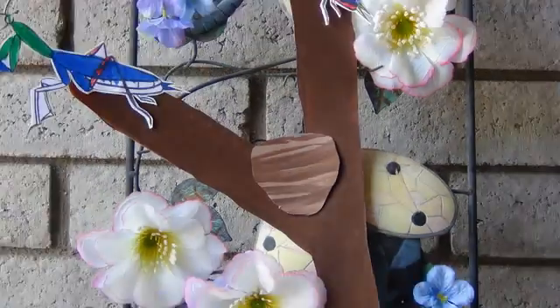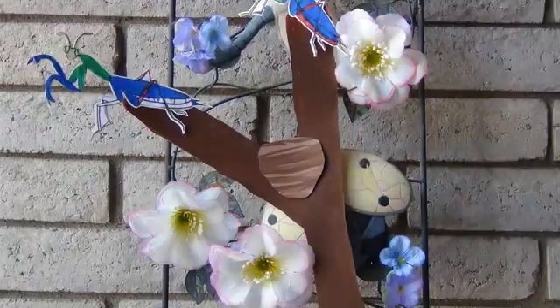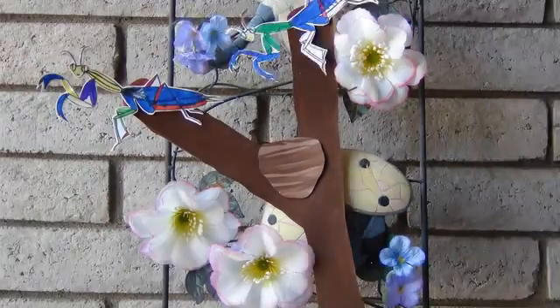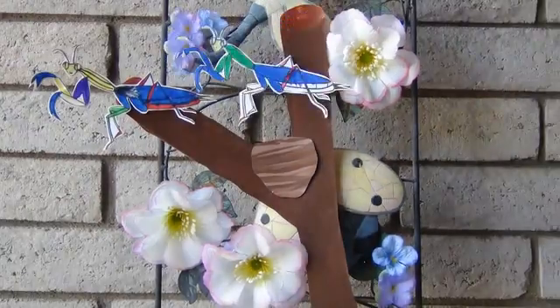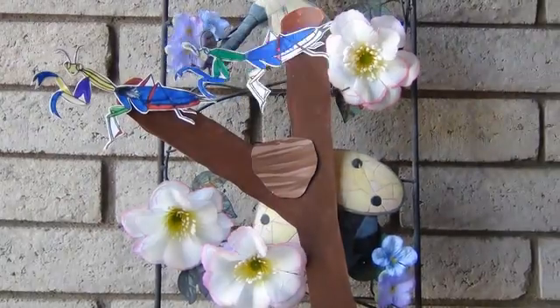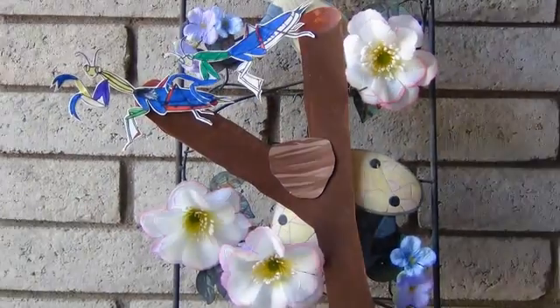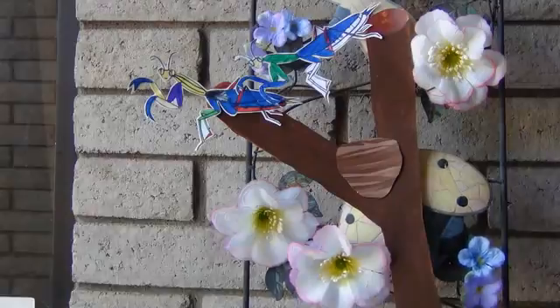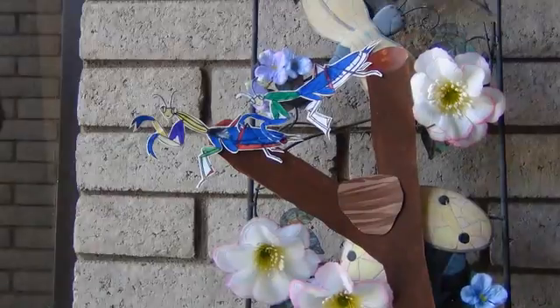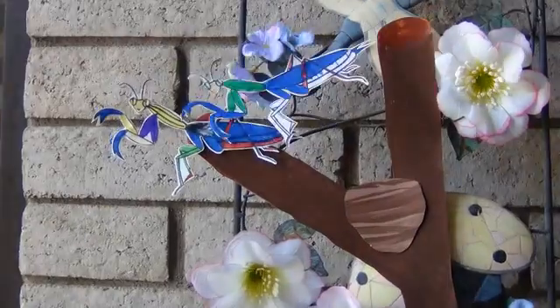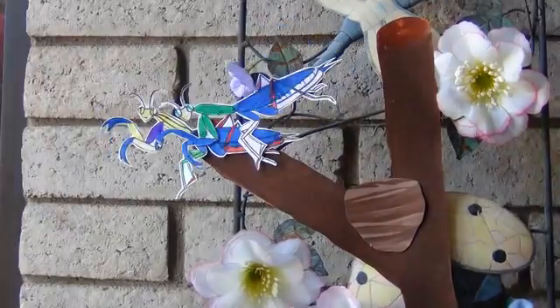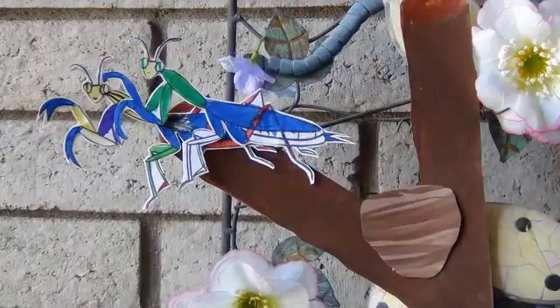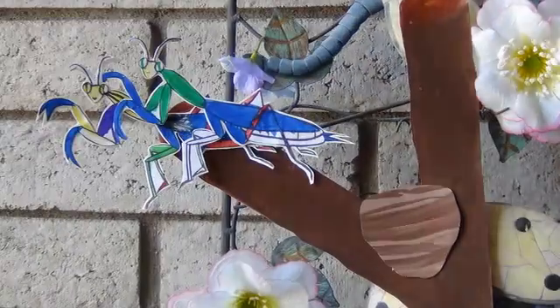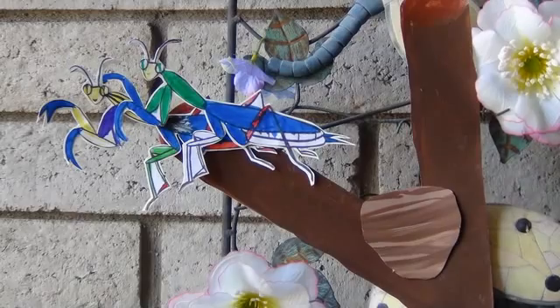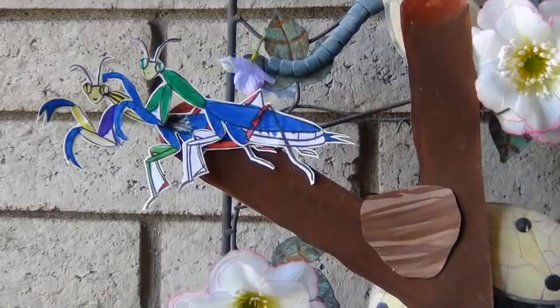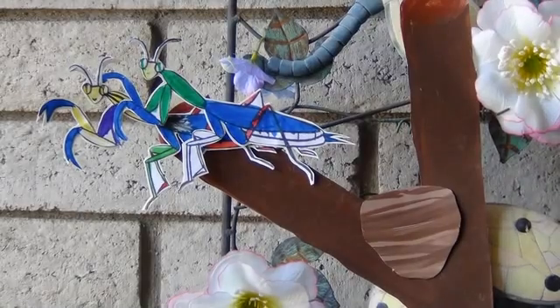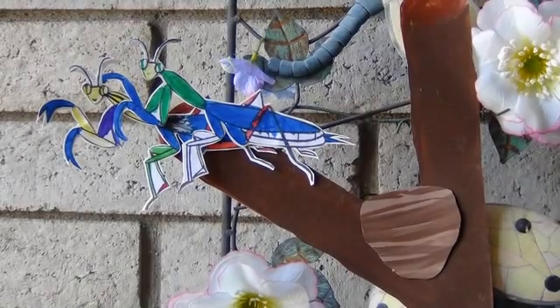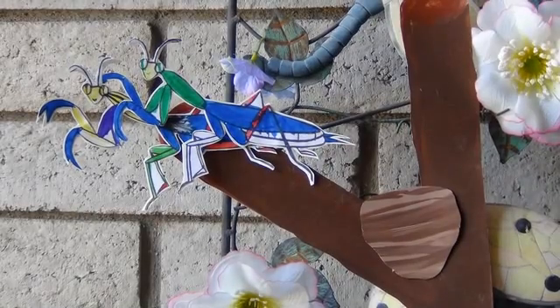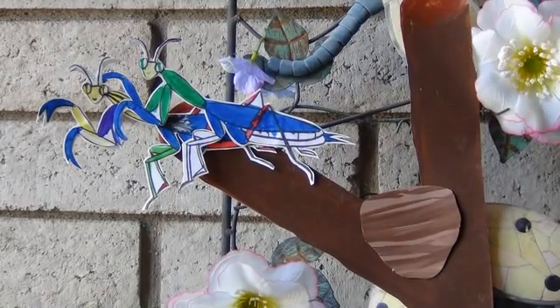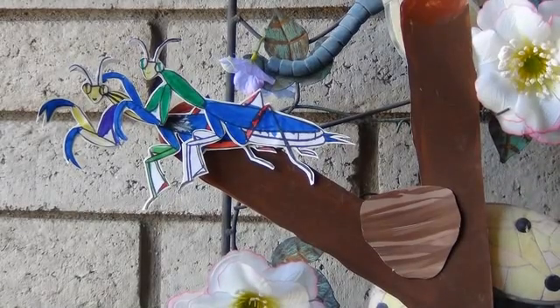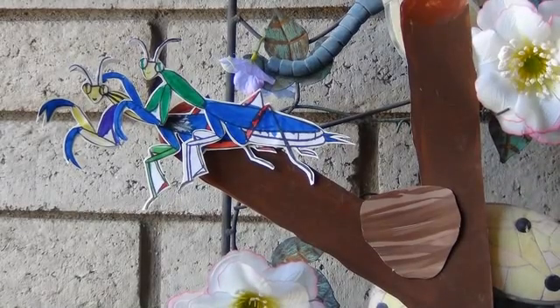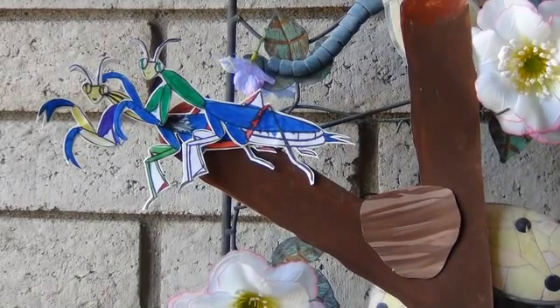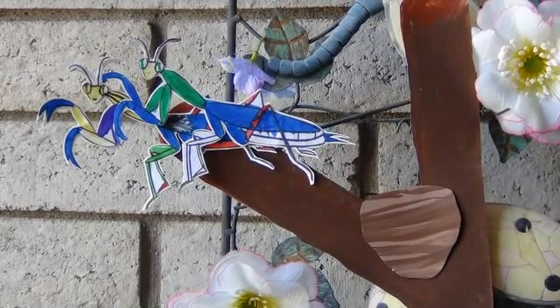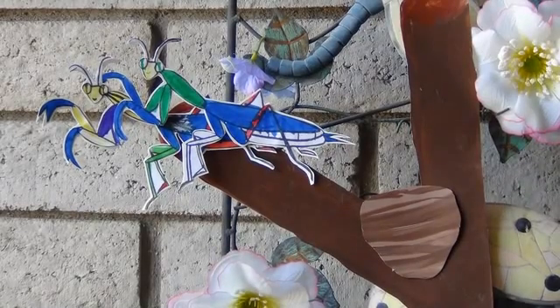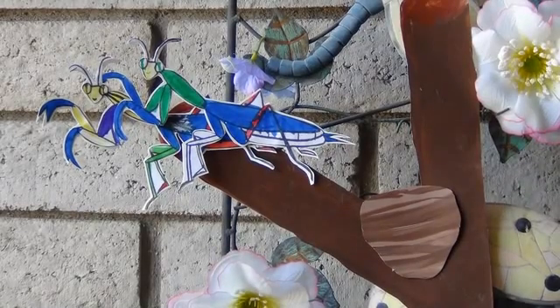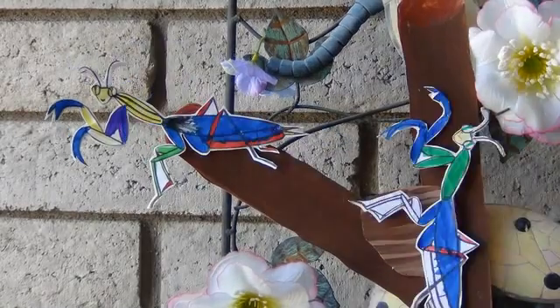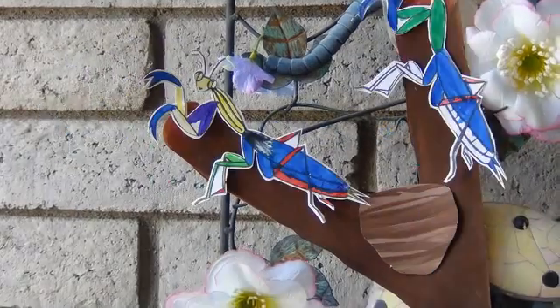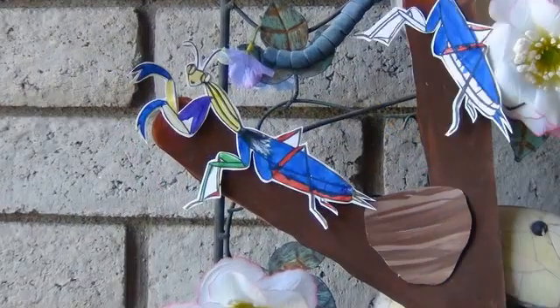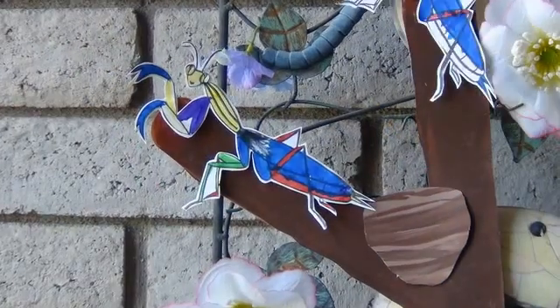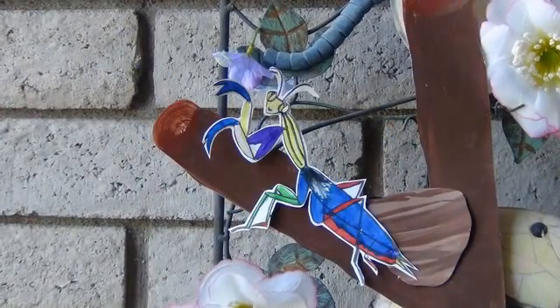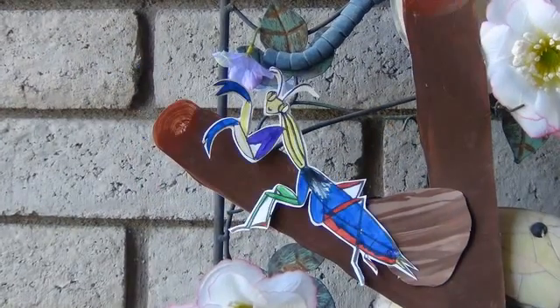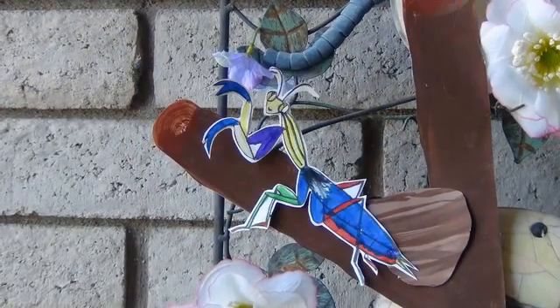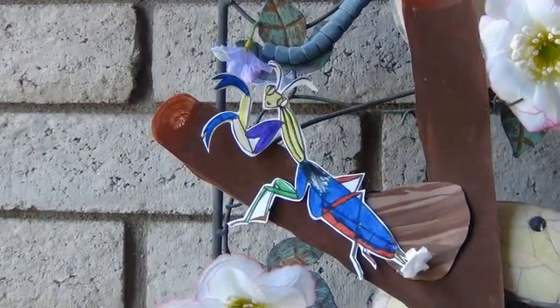Finally, the adult mantis will mate. Fortunately for the male, this female has had all the nutrition she needs, so he will be spared.